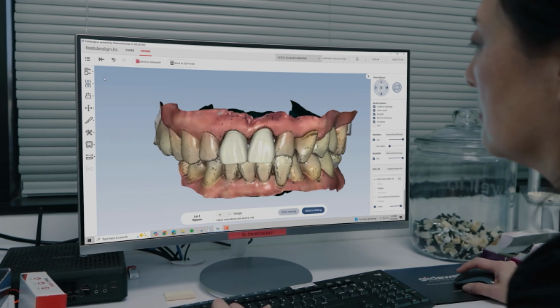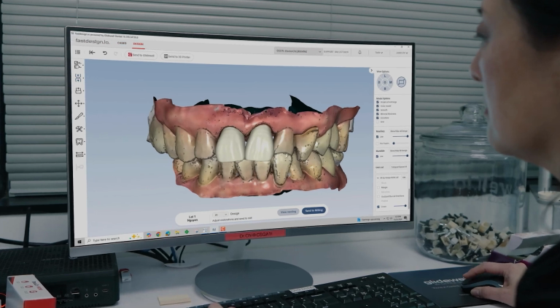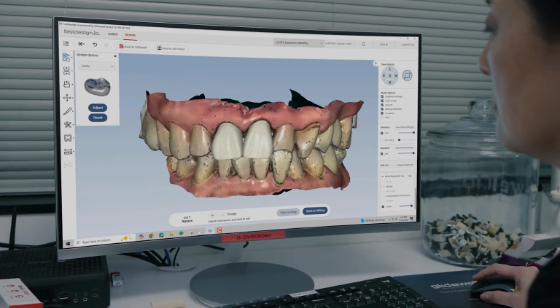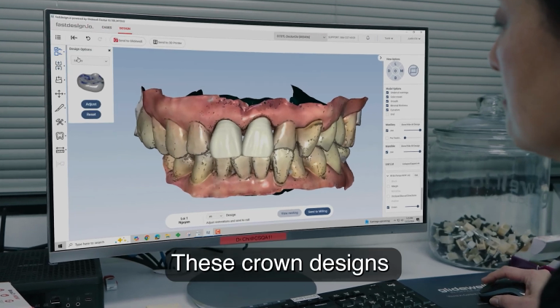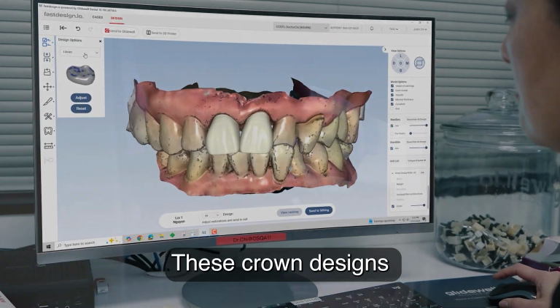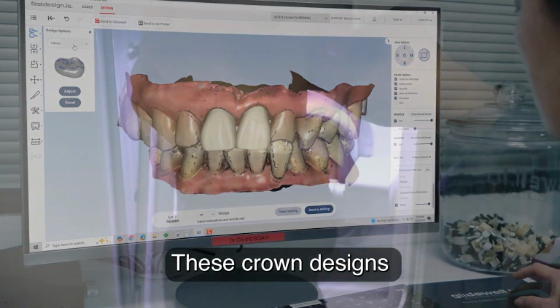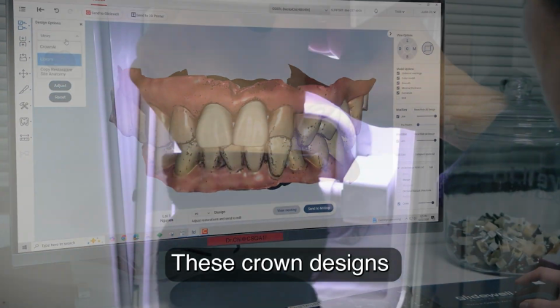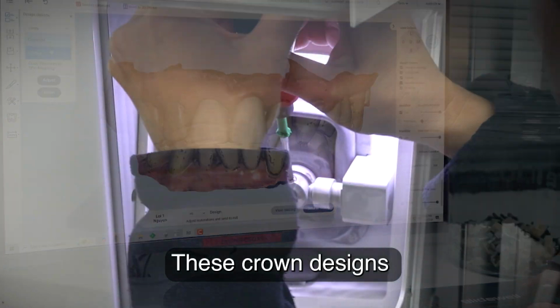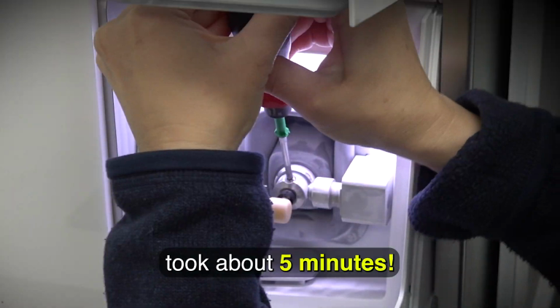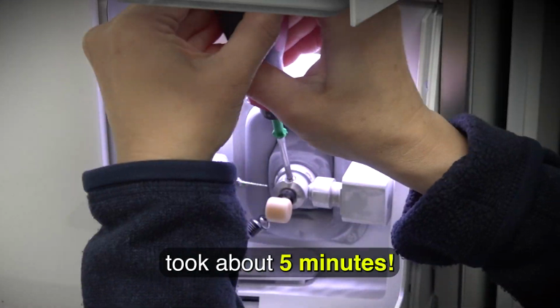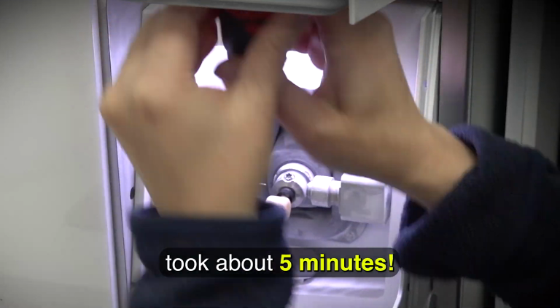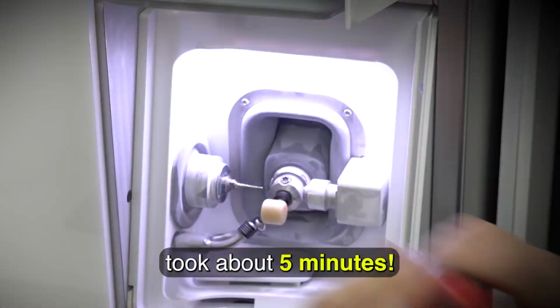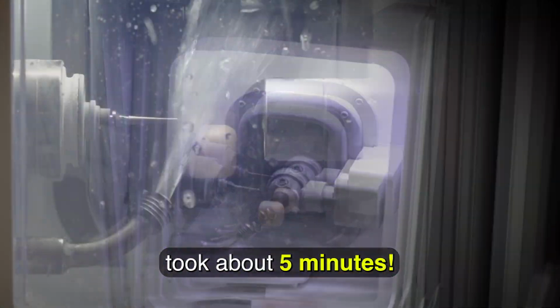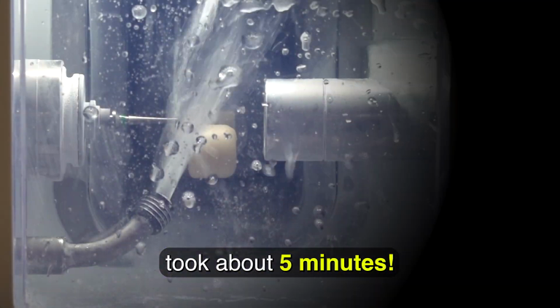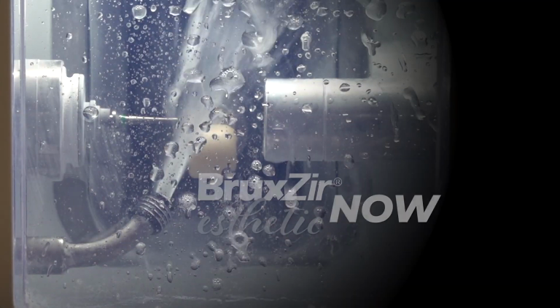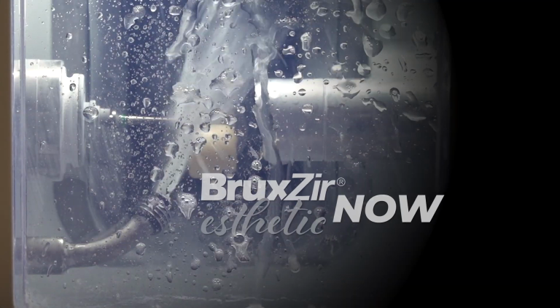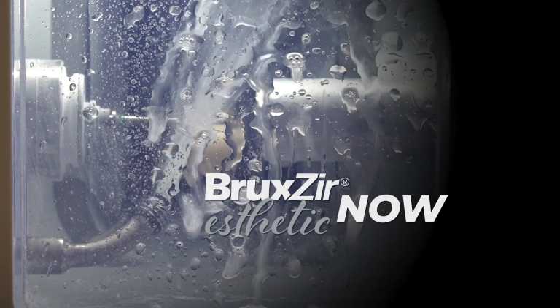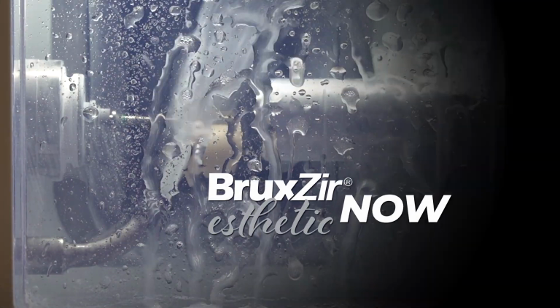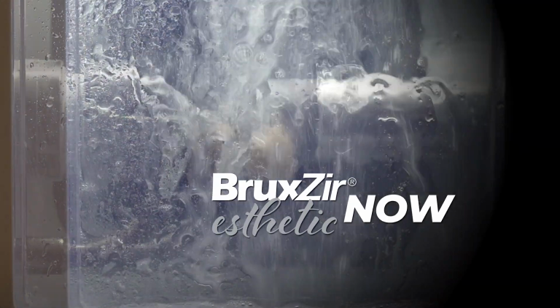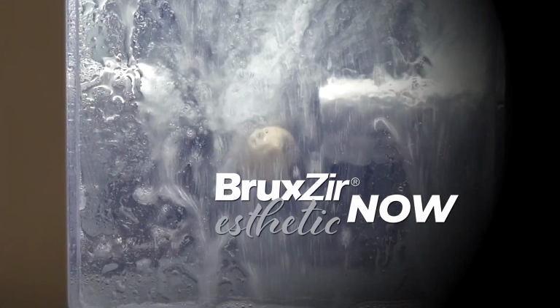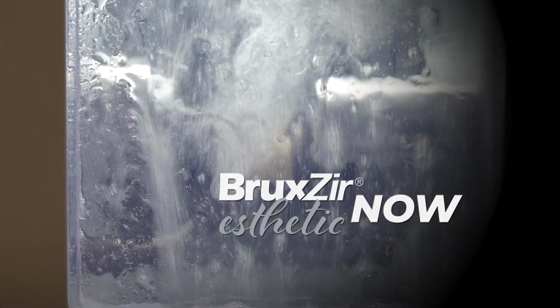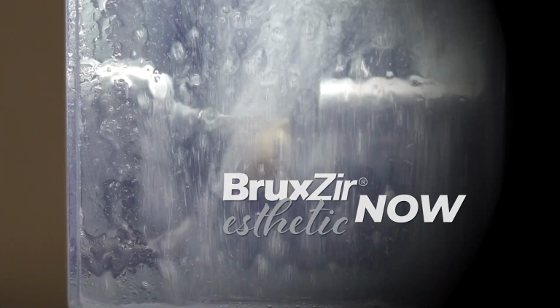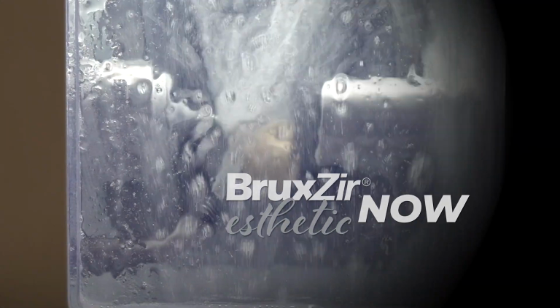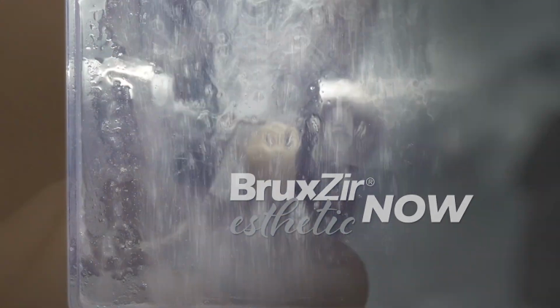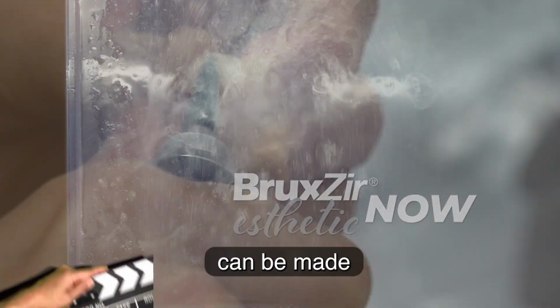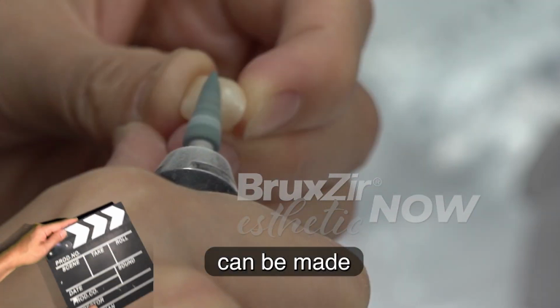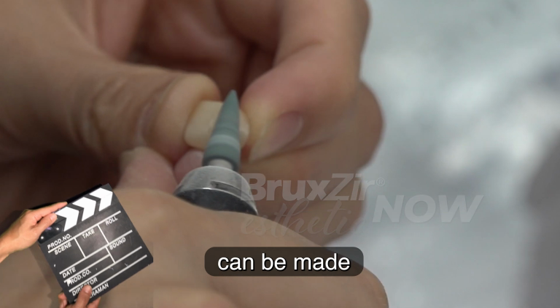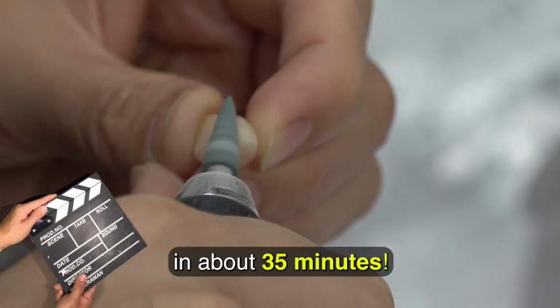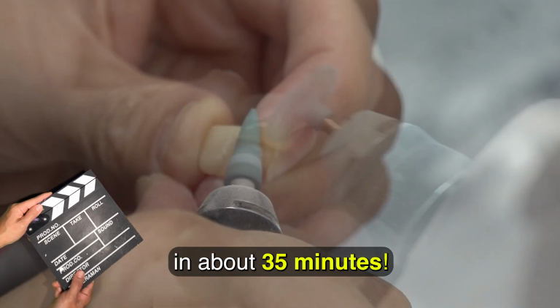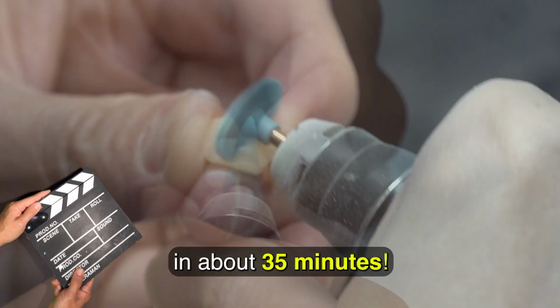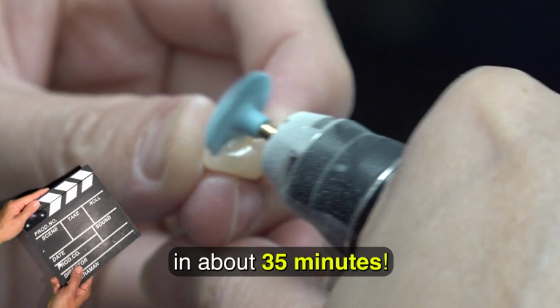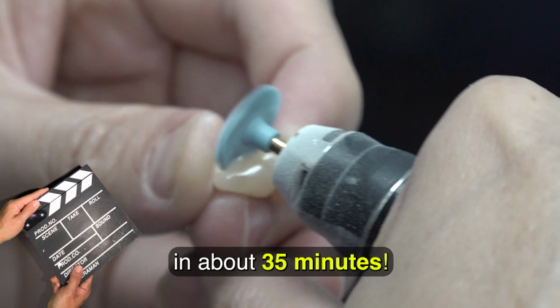These crown designs took about five minutes. A fully centered Bruxer Aesthetic Now crown can be made in about 35 minutes.